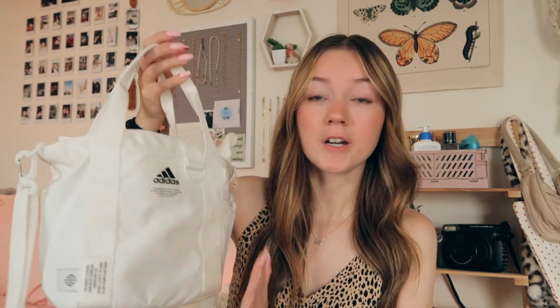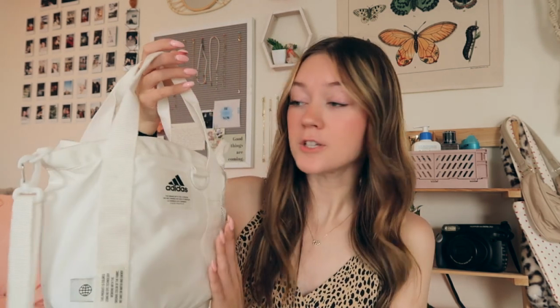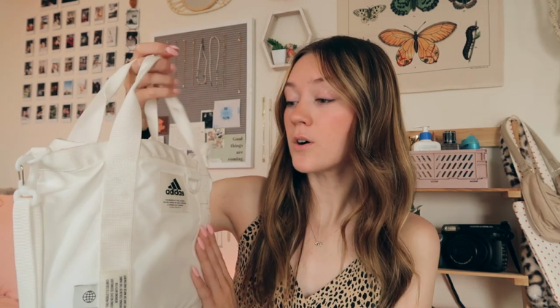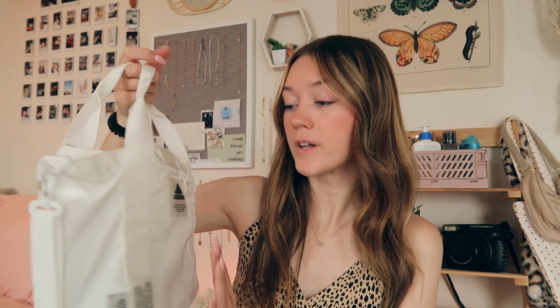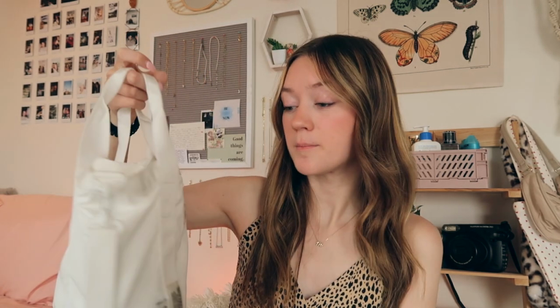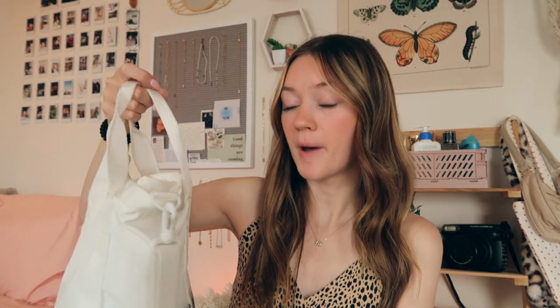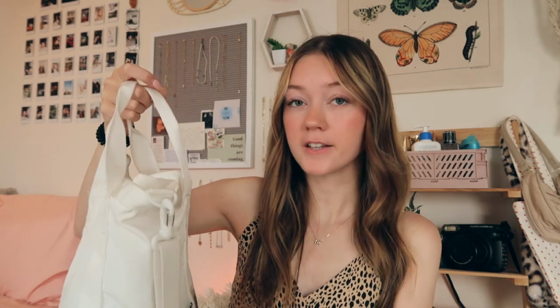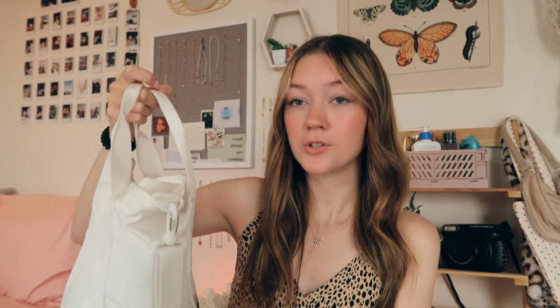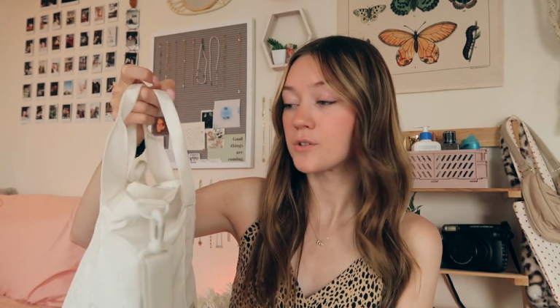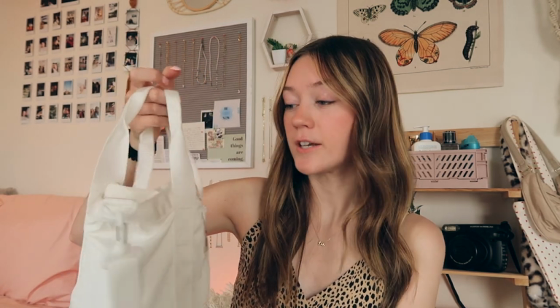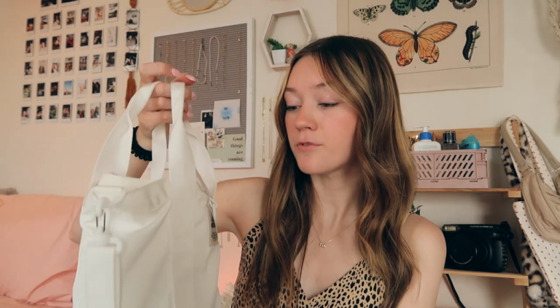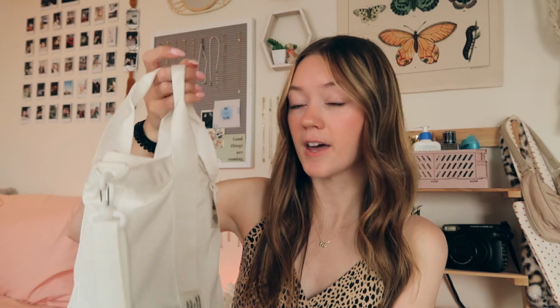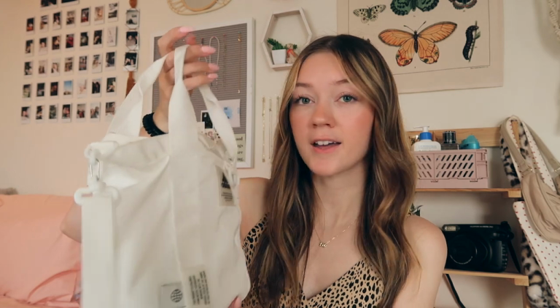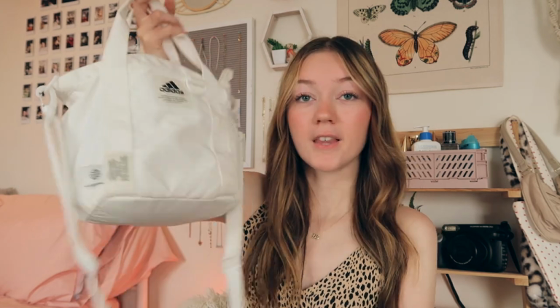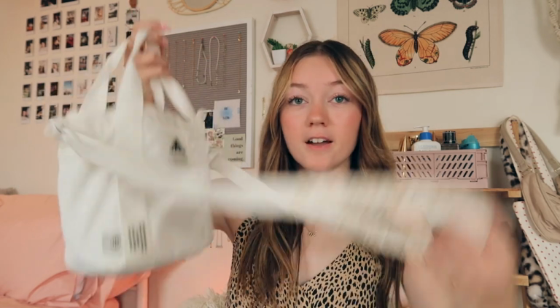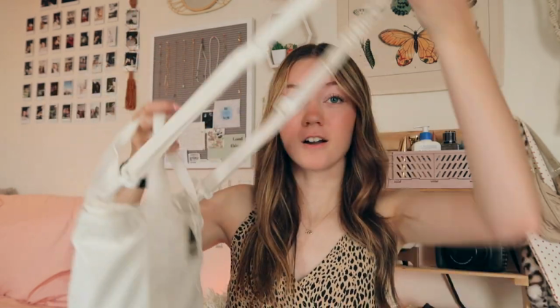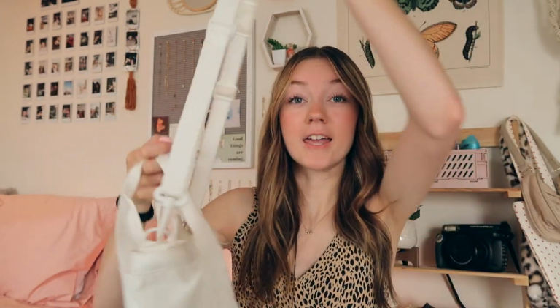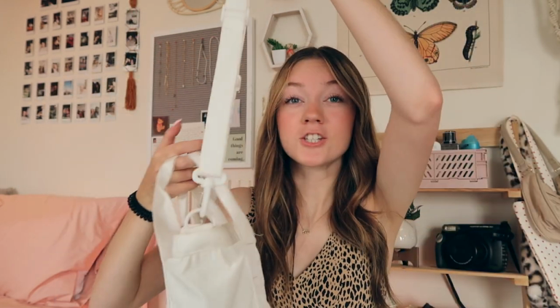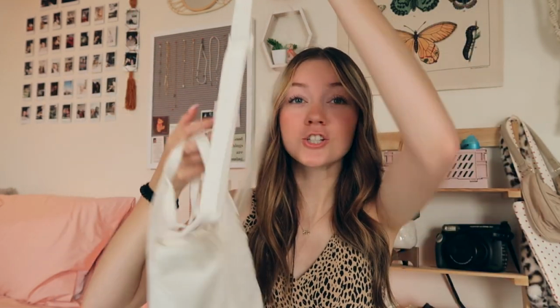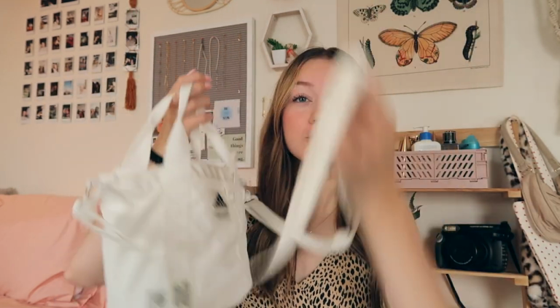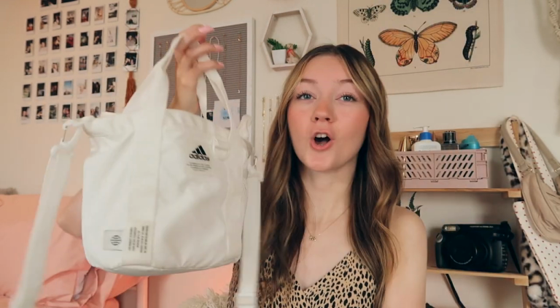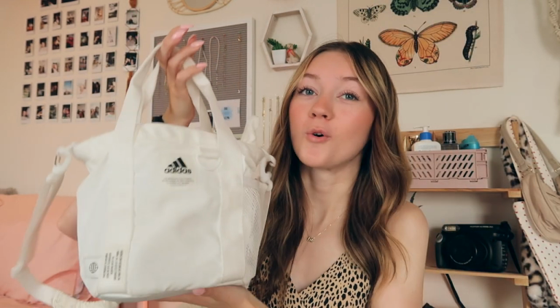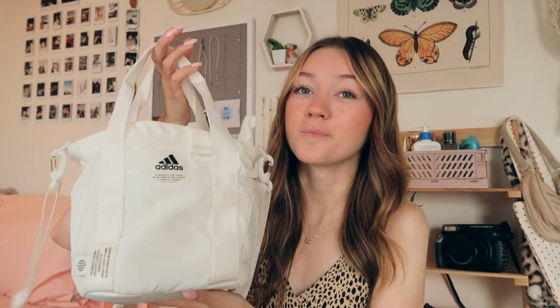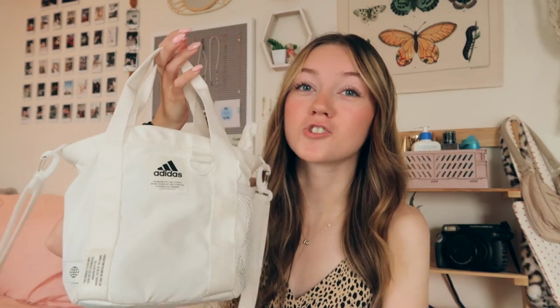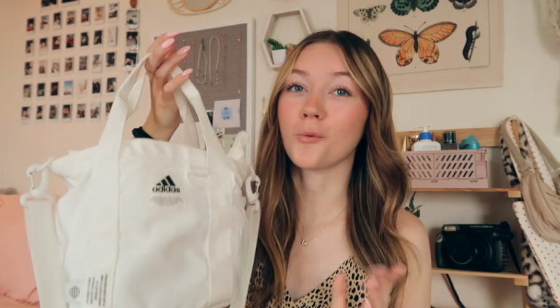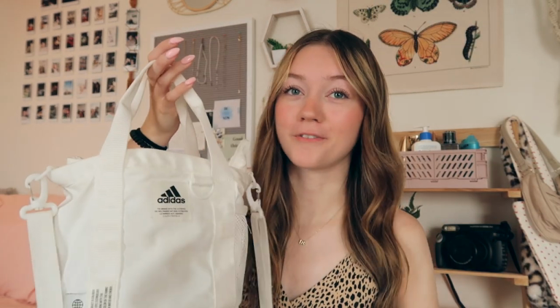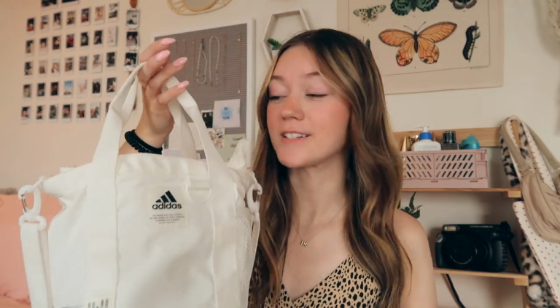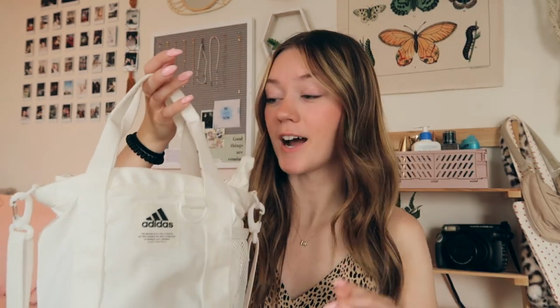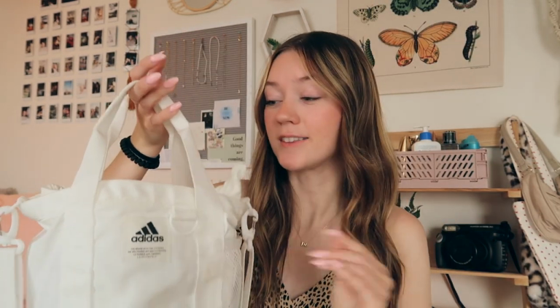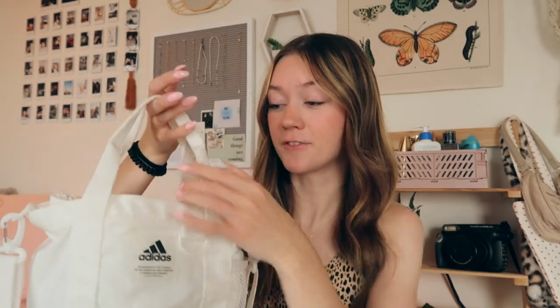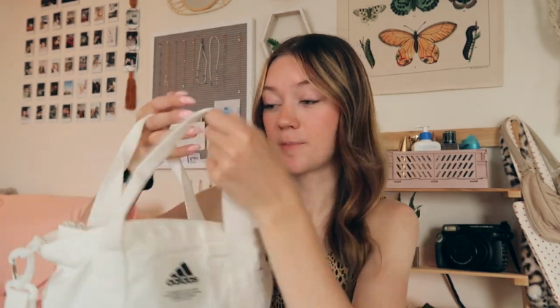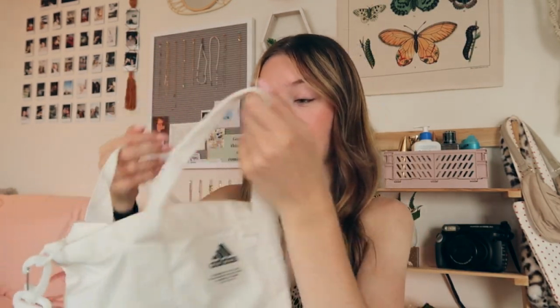I'm going to be doing a what's in my bag video soon, so stay tuned for that. It is just so perfect. I love this bag.